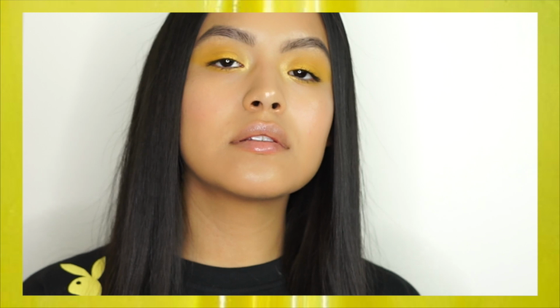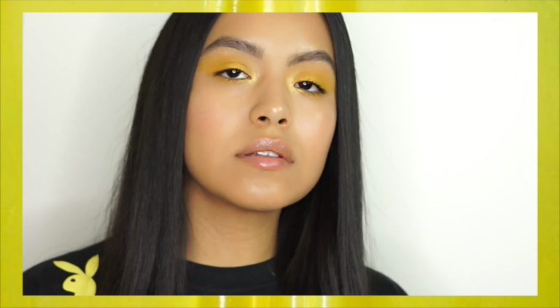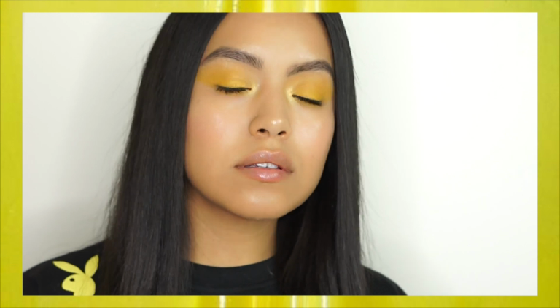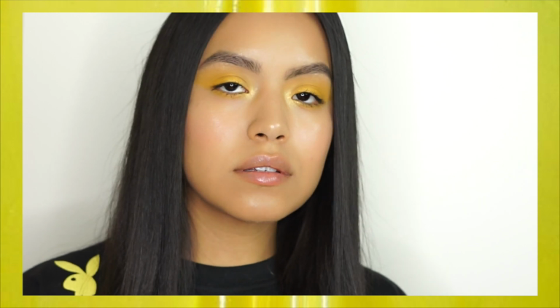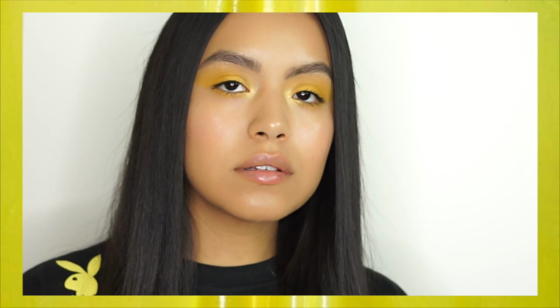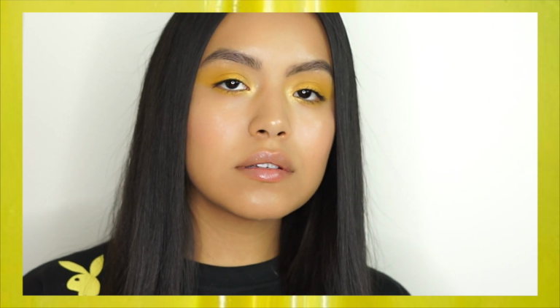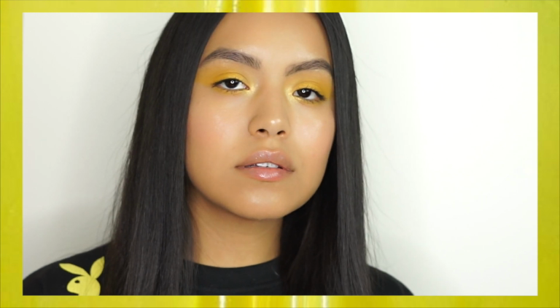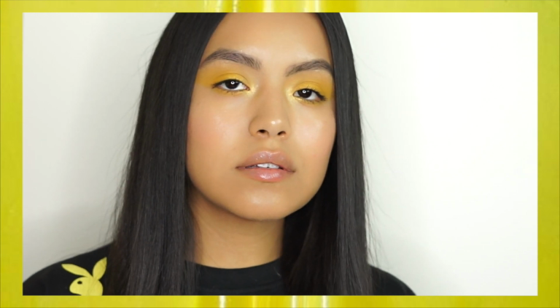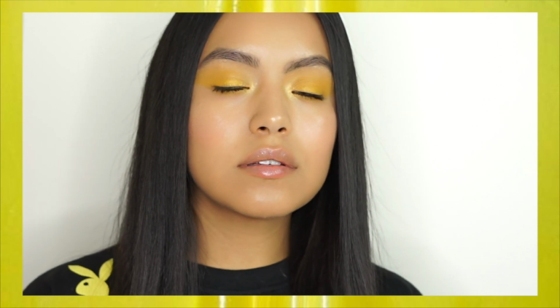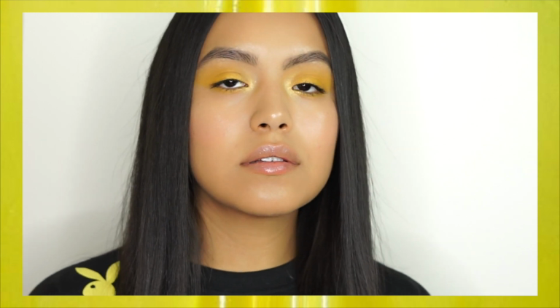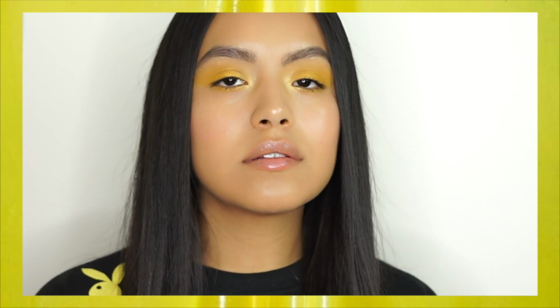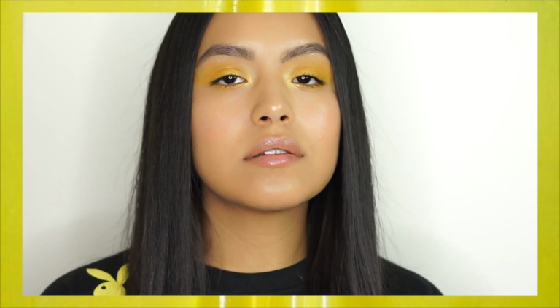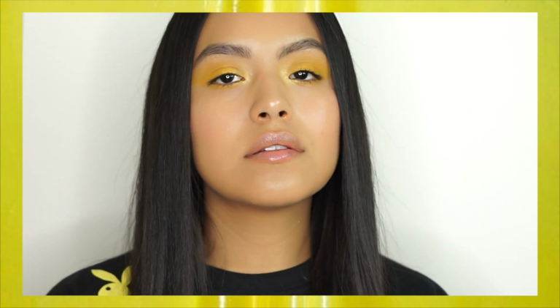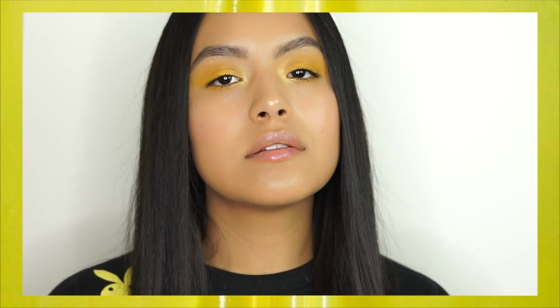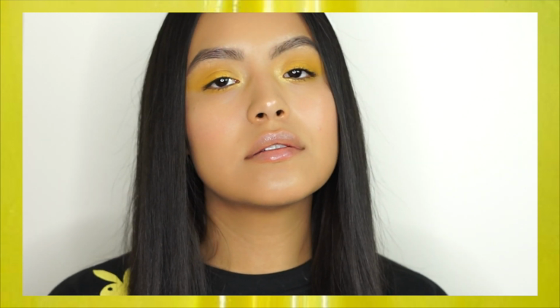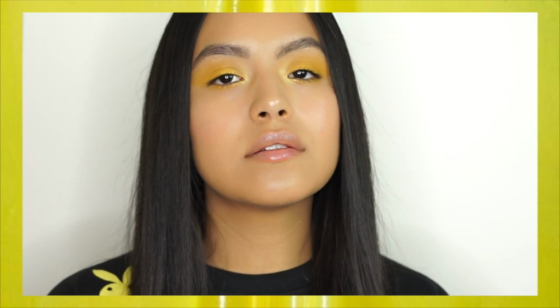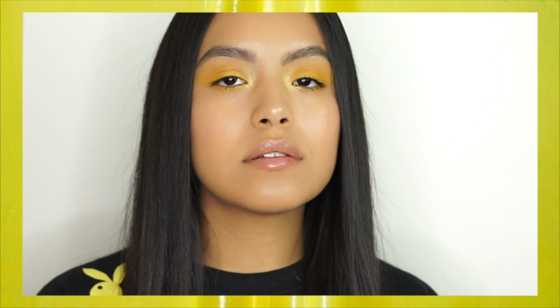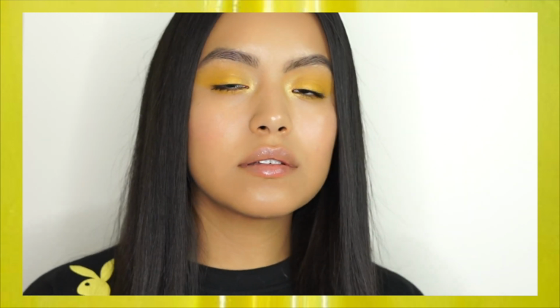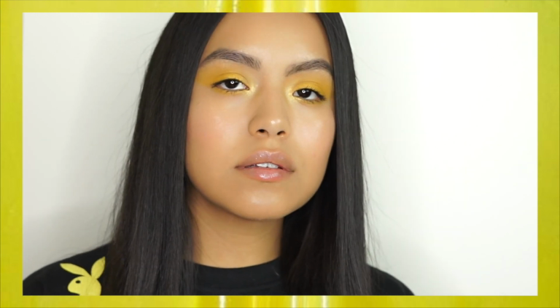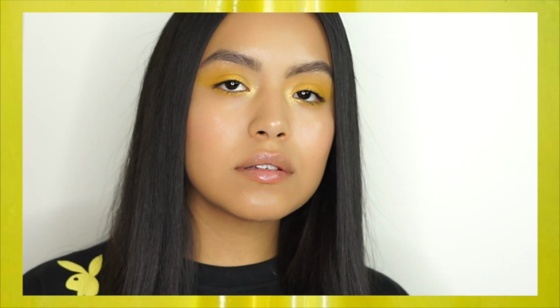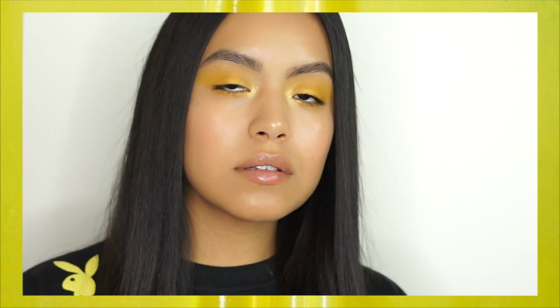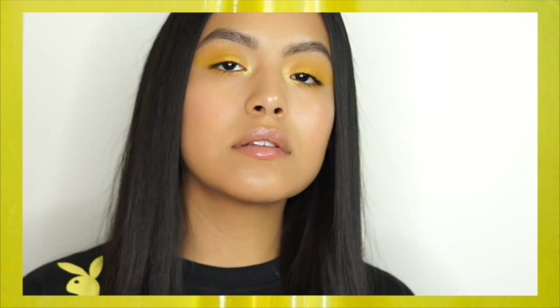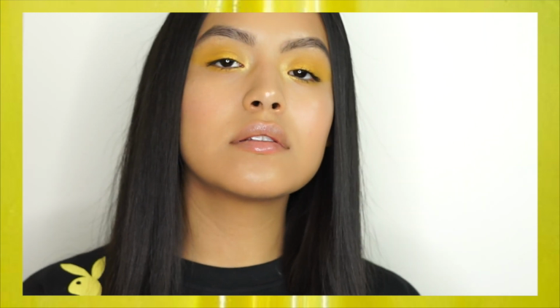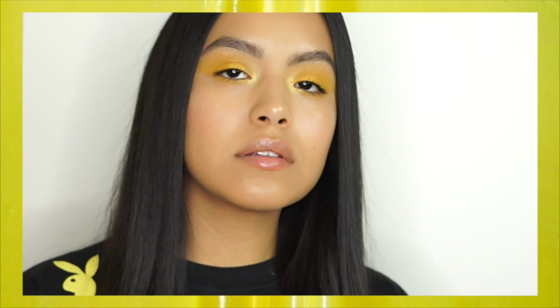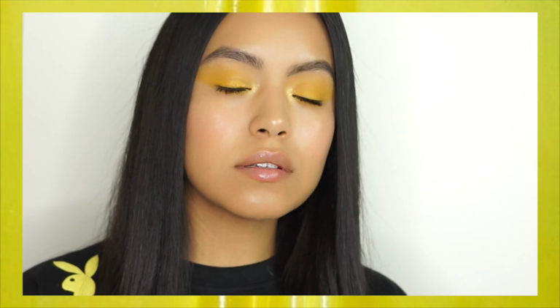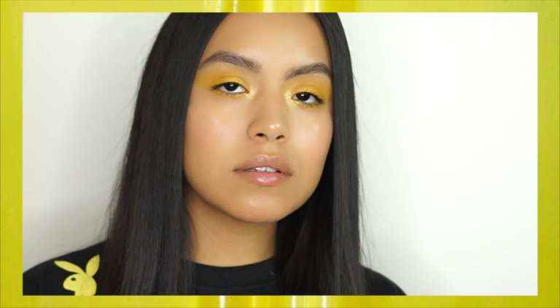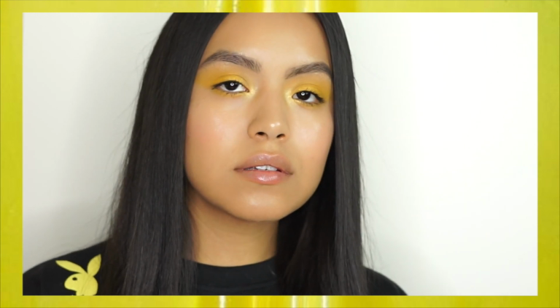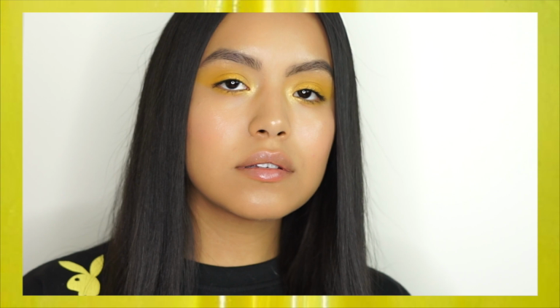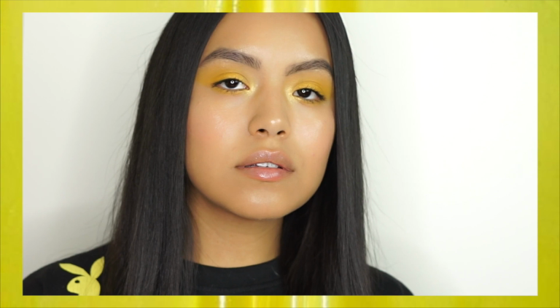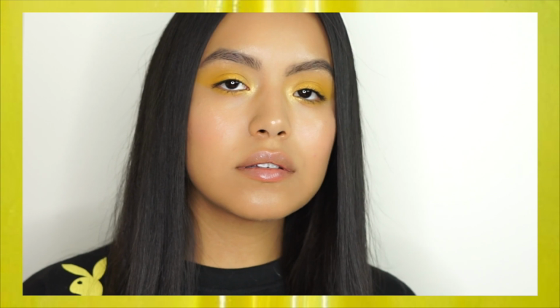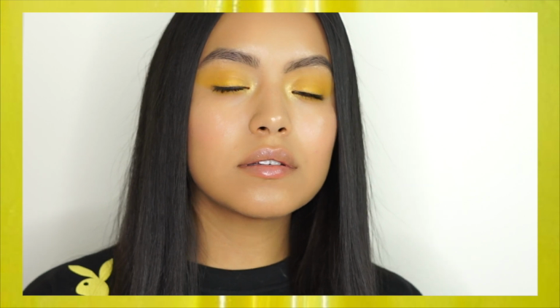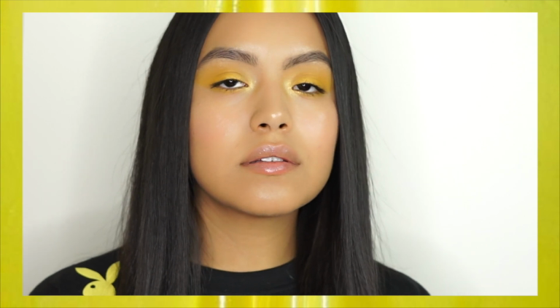Welcome back to my channel. Today I'm going to show you how to create this Elizabeth de la Piedra look that I did for Circus Mag.